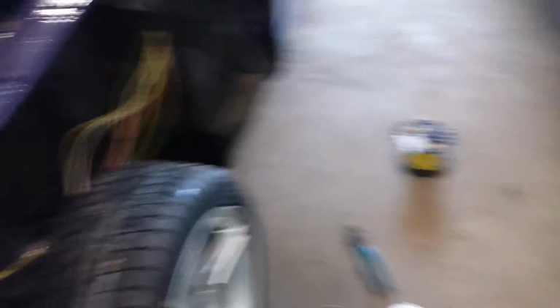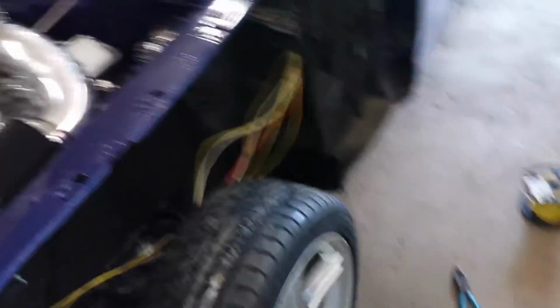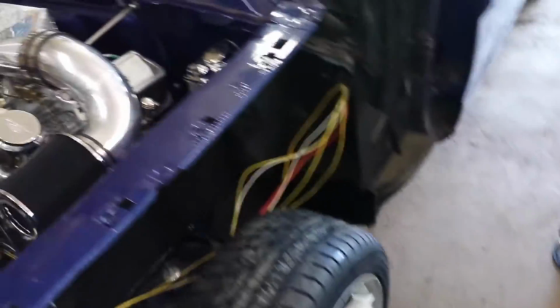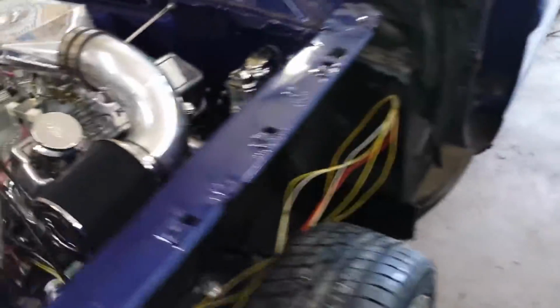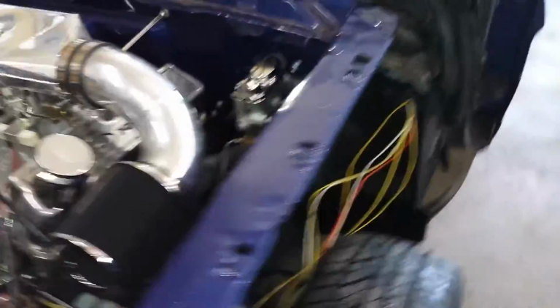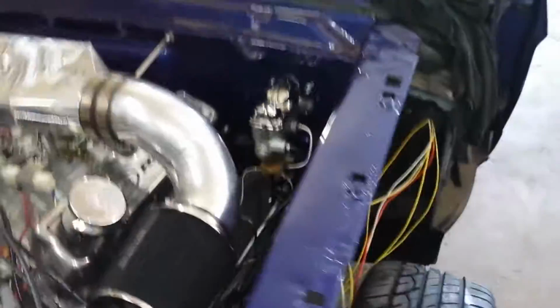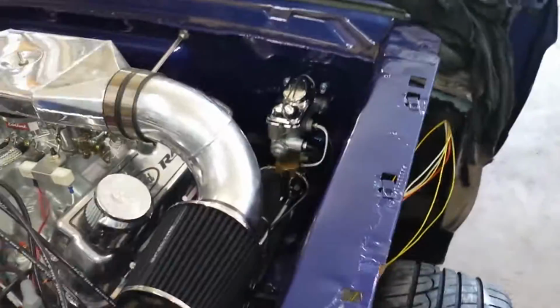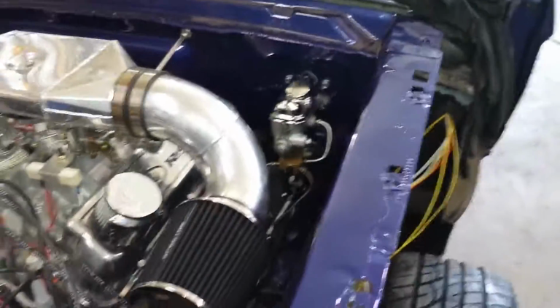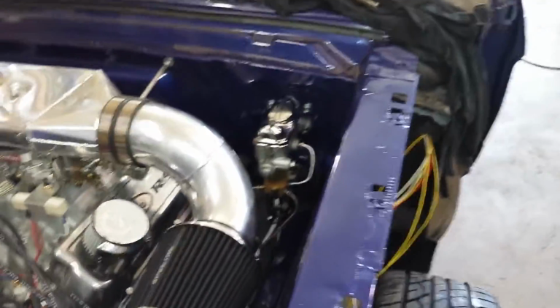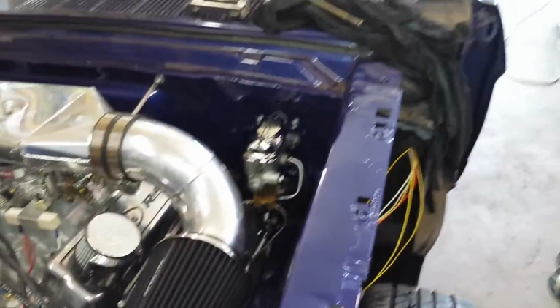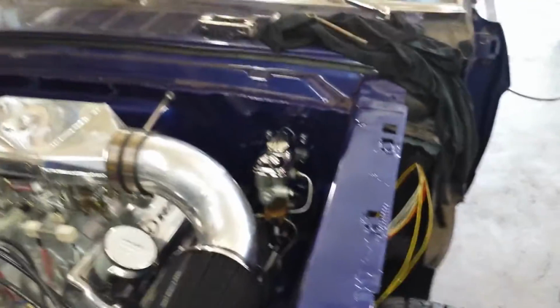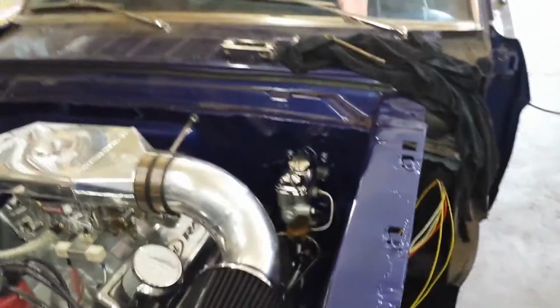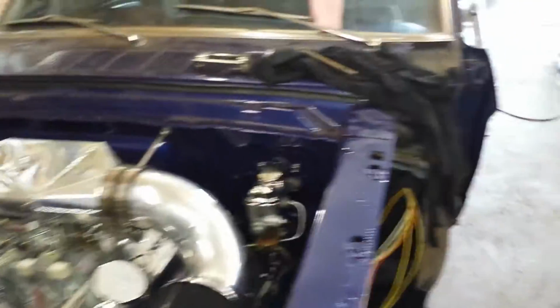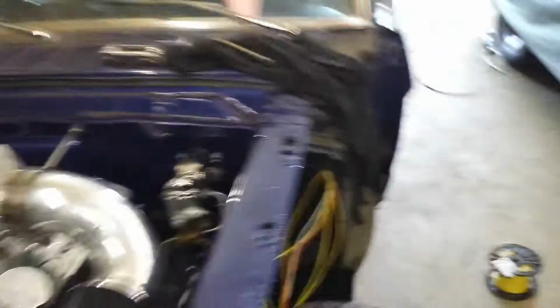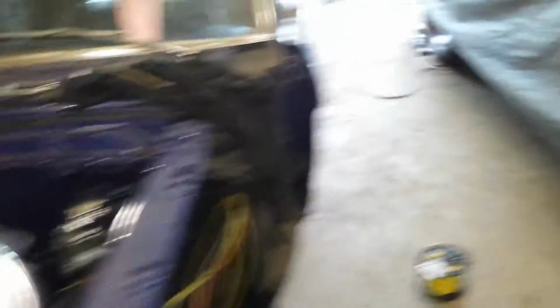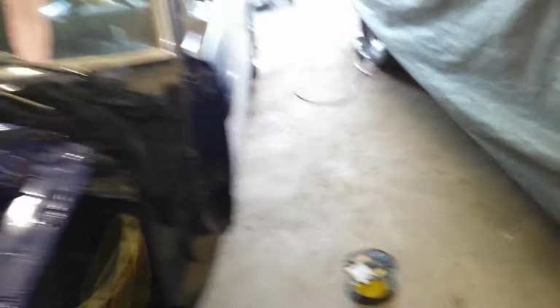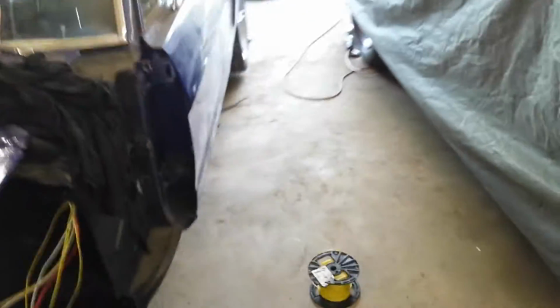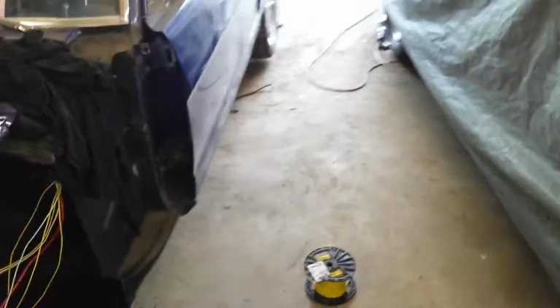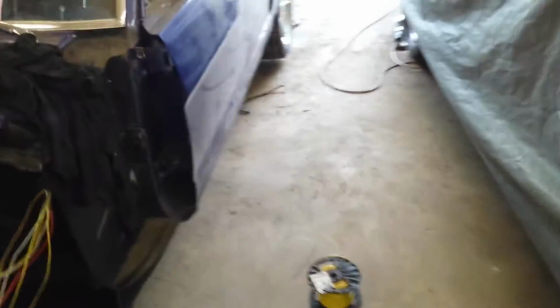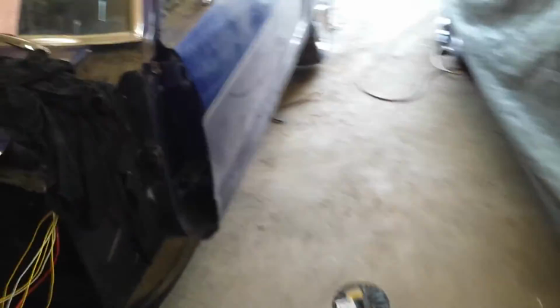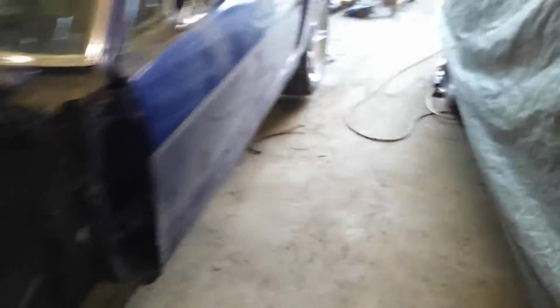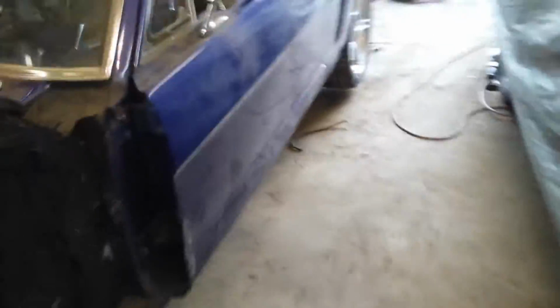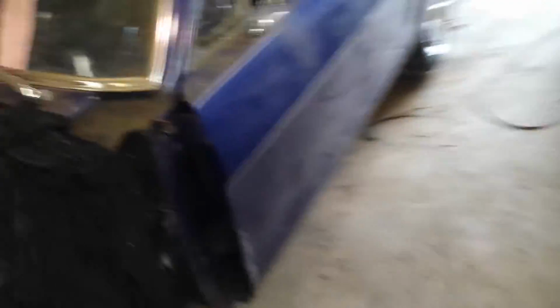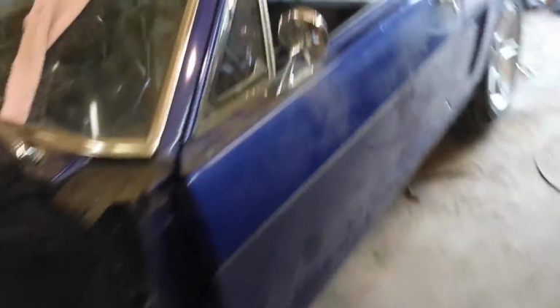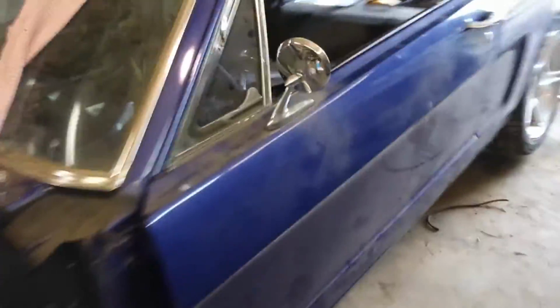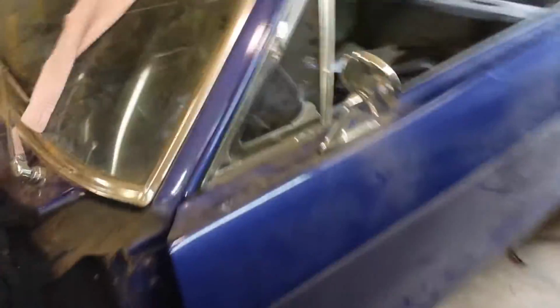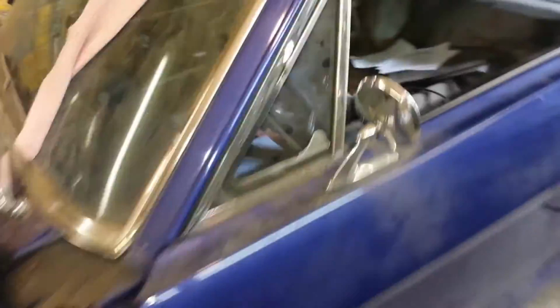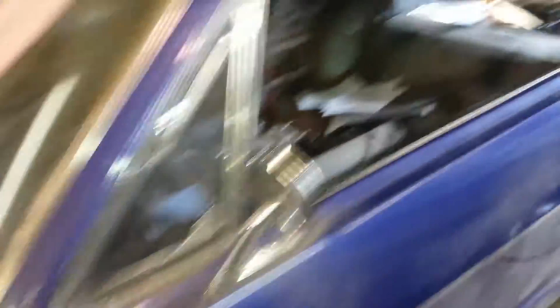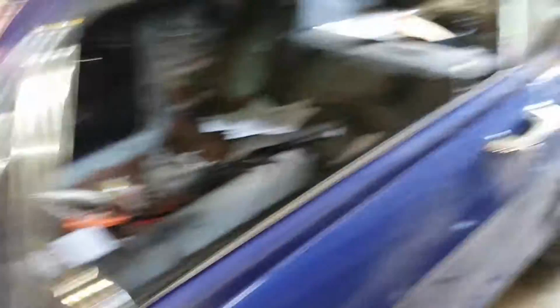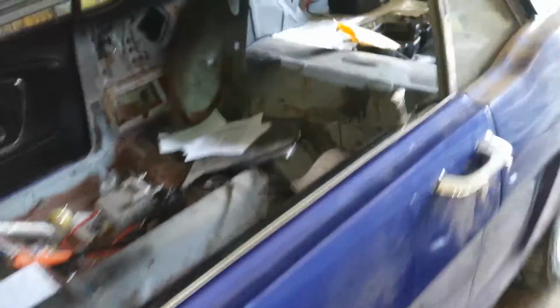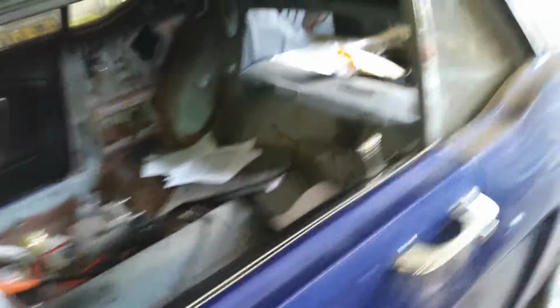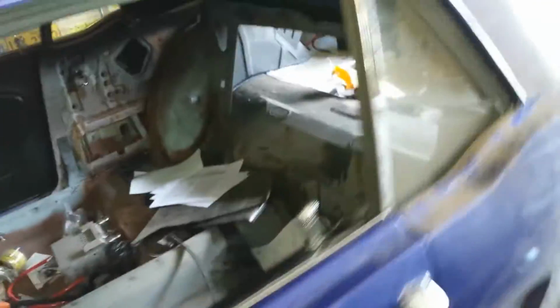Bled the brakes today. Solid pedal — pedal comes up, pedal stays up. So that's really nice.